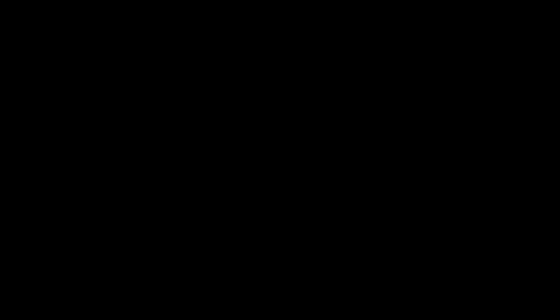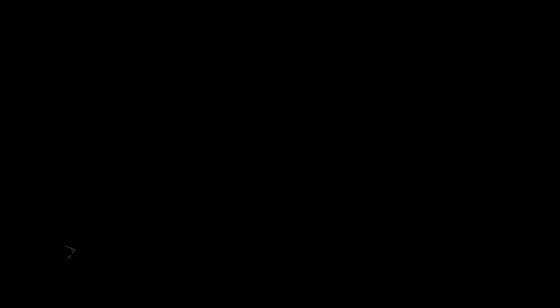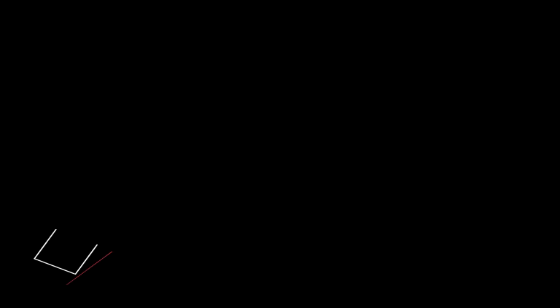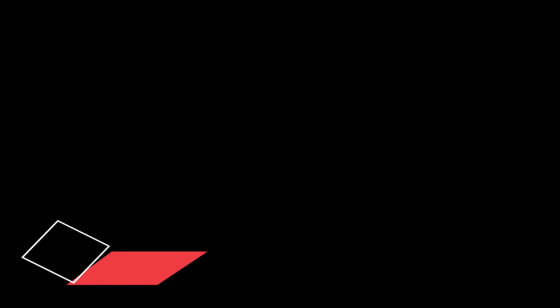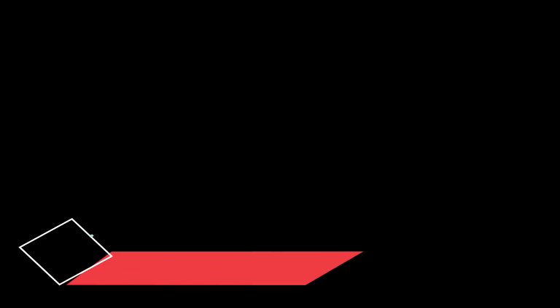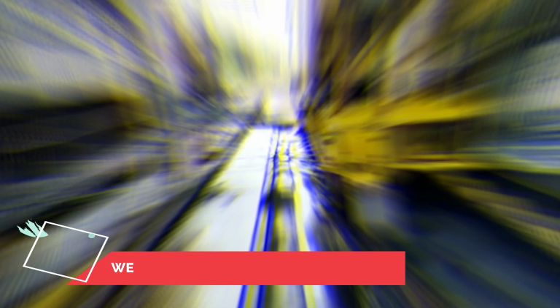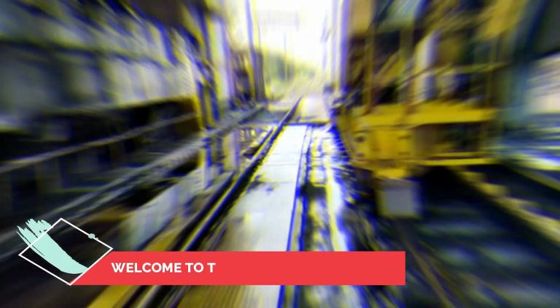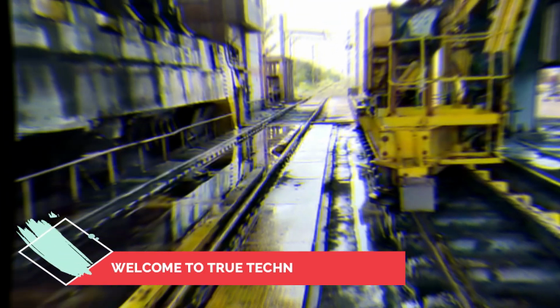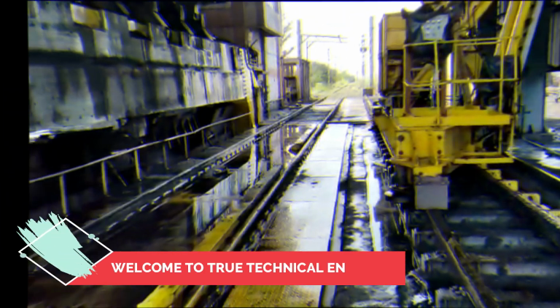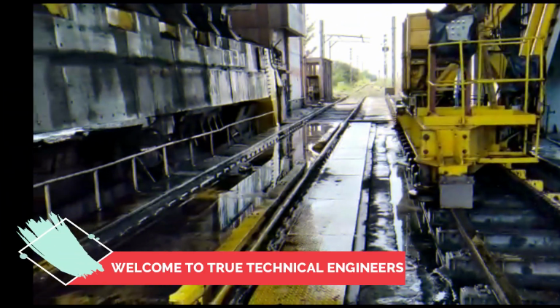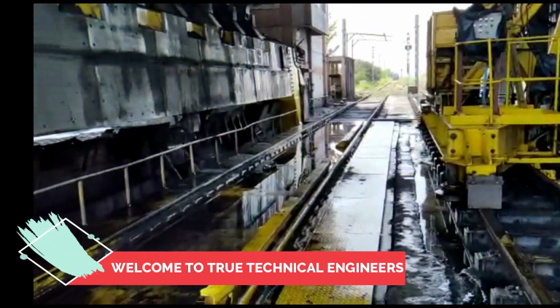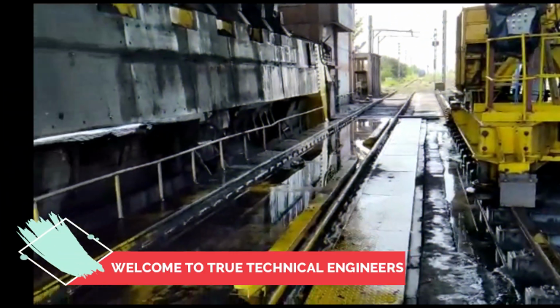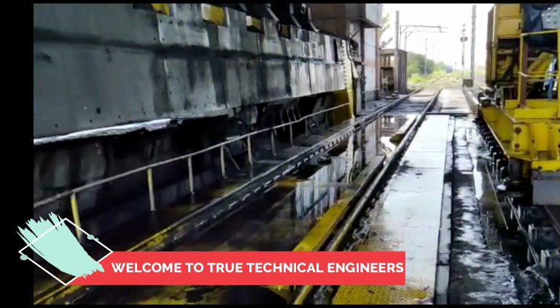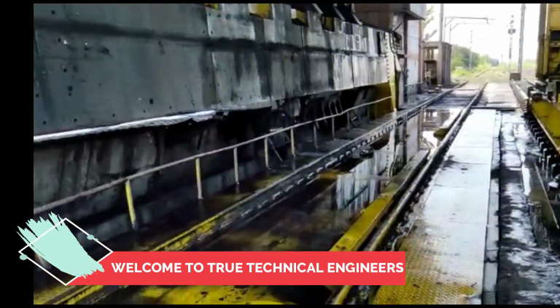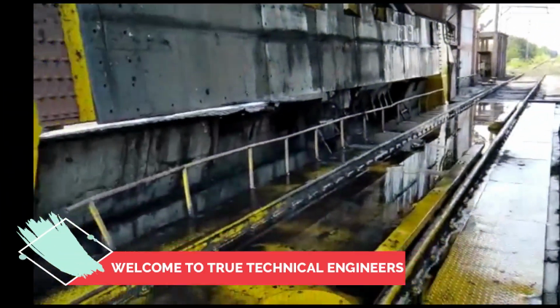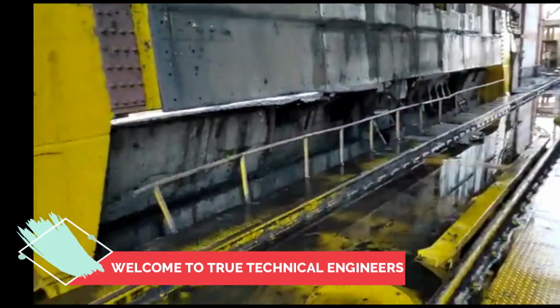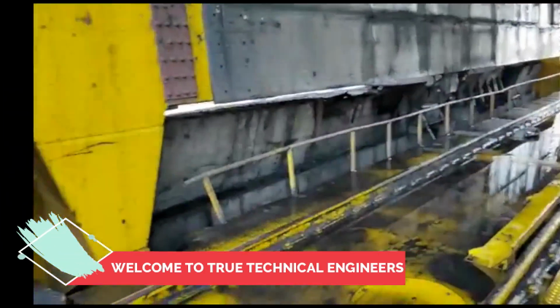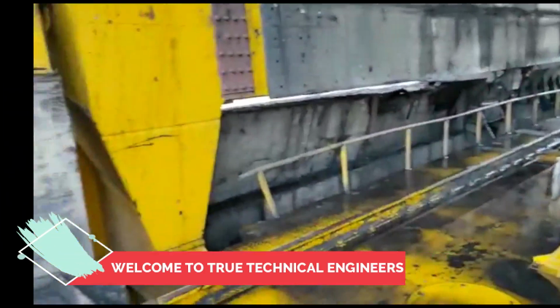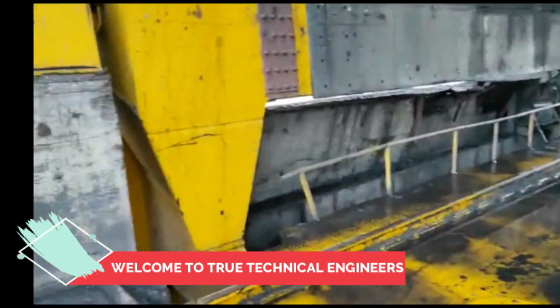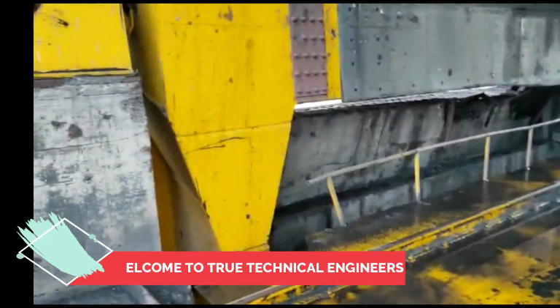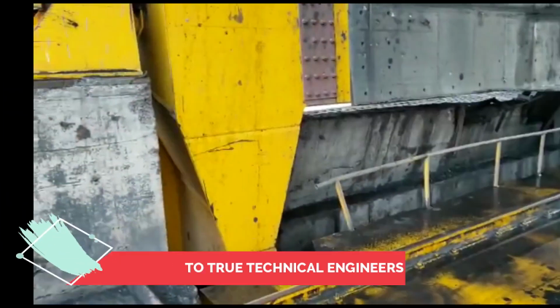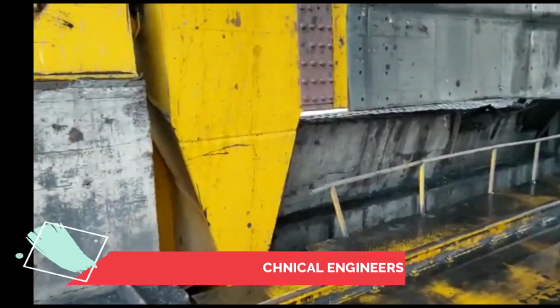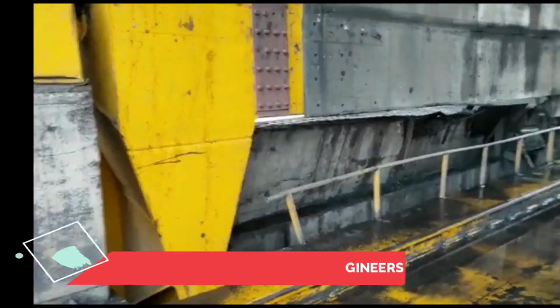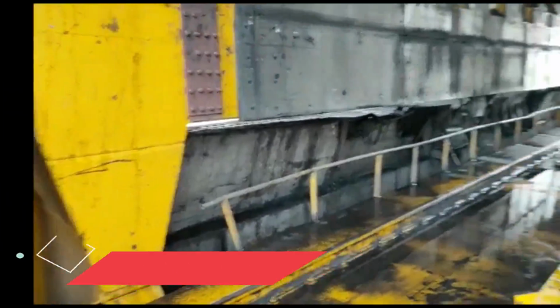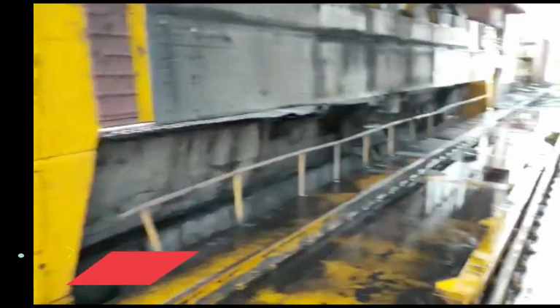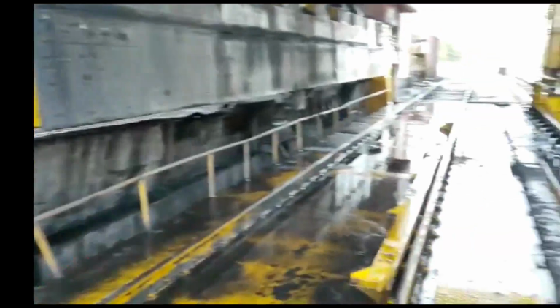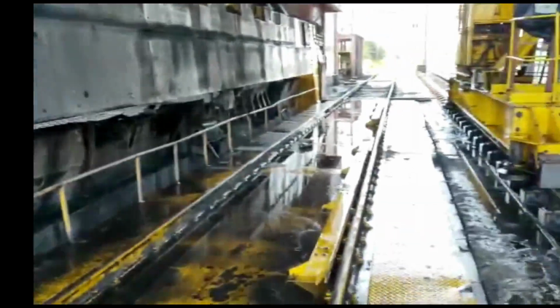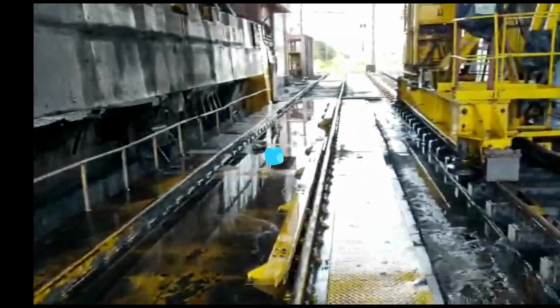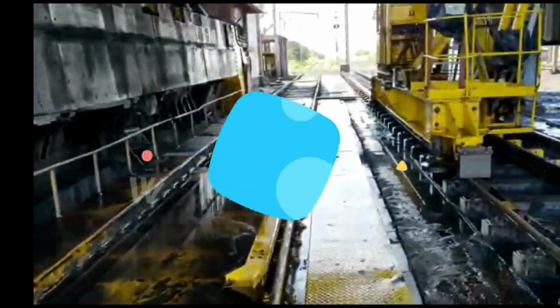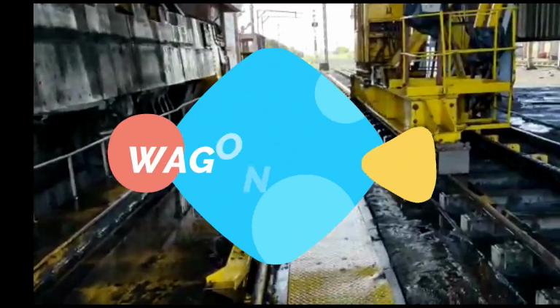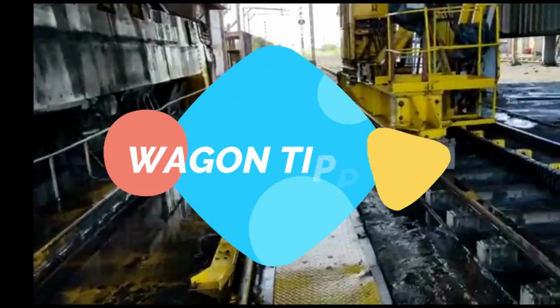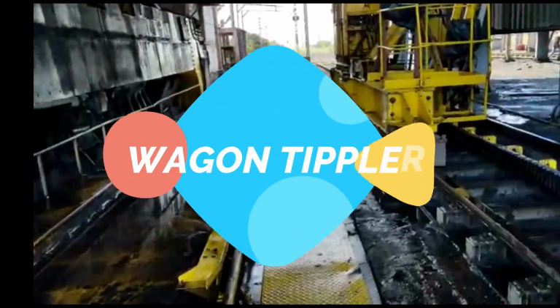Good morning friends. Today we will discuss about C type rotary wagon tipler.